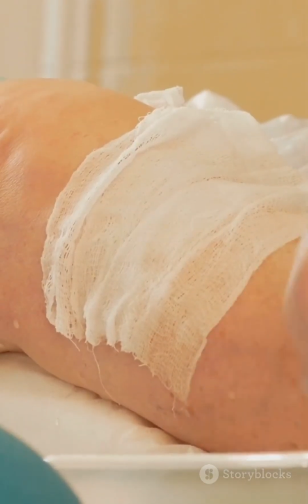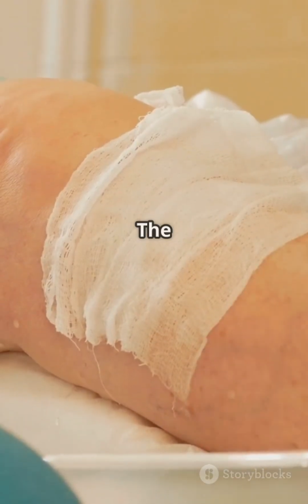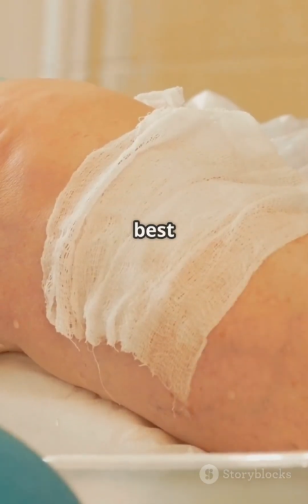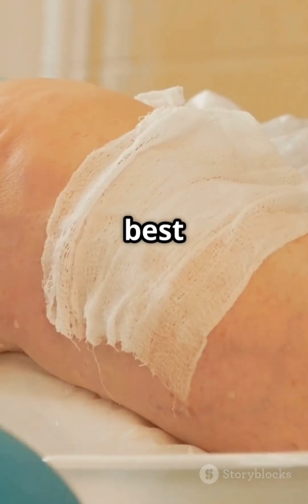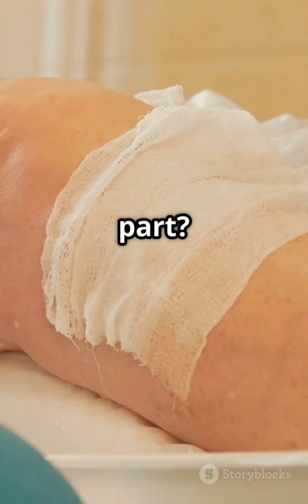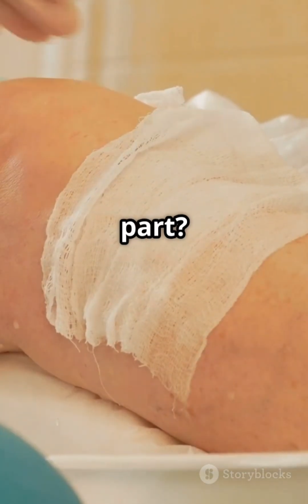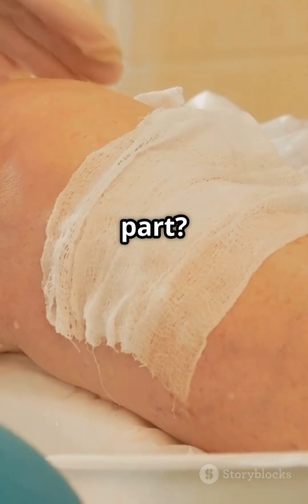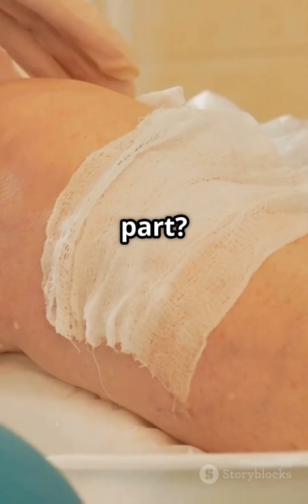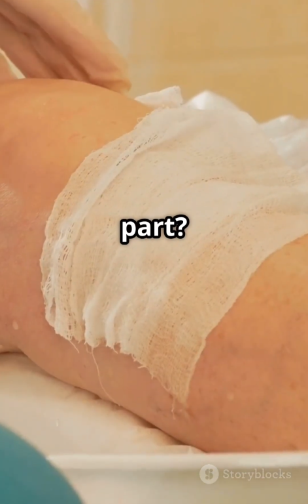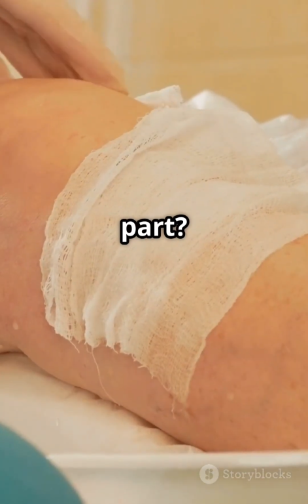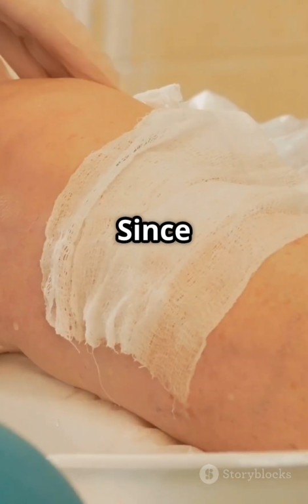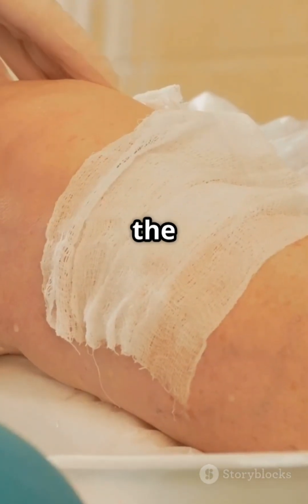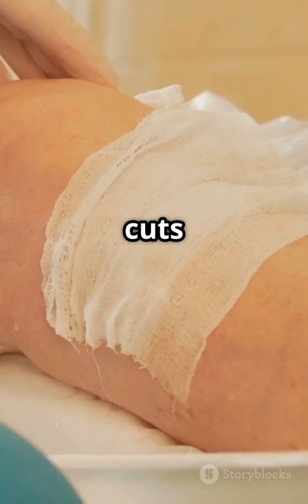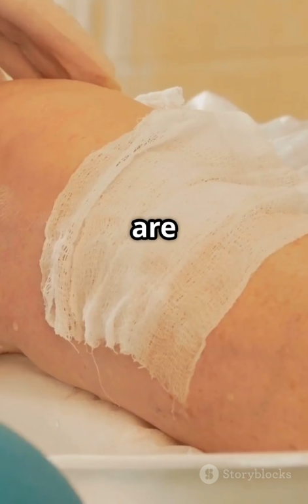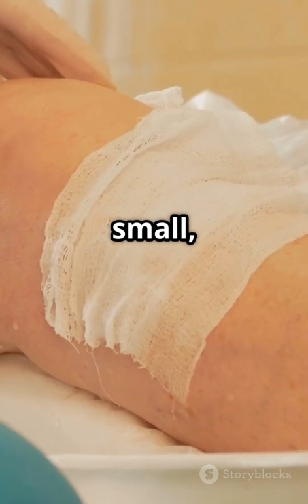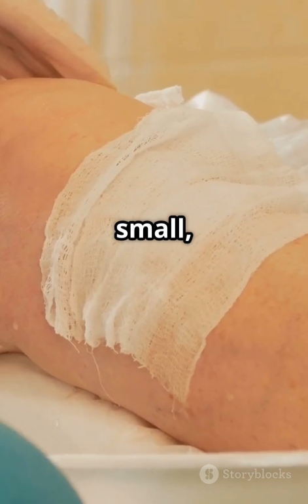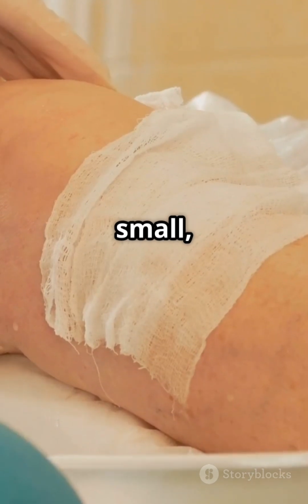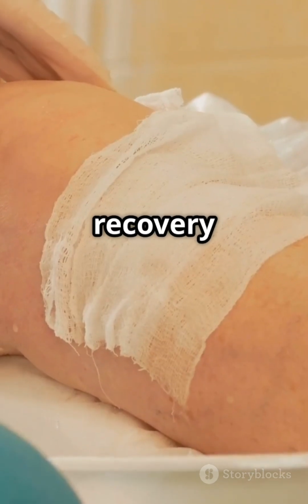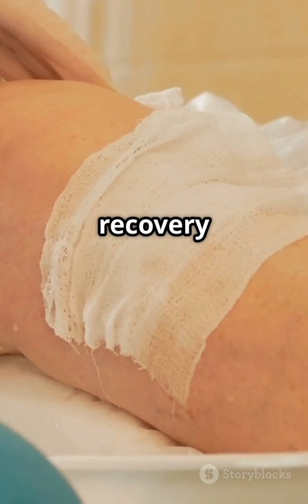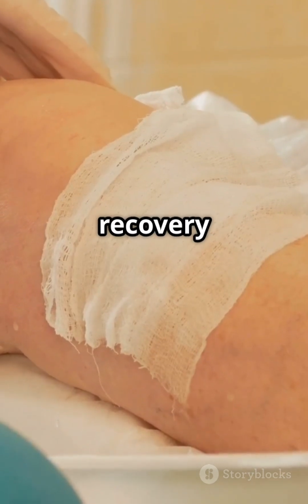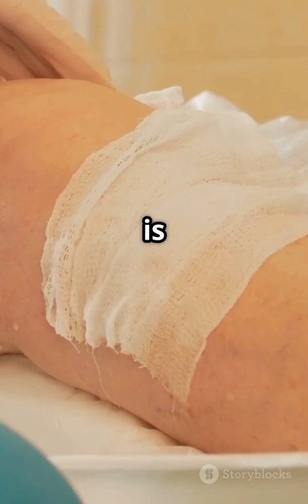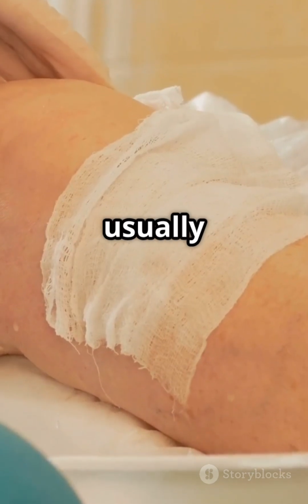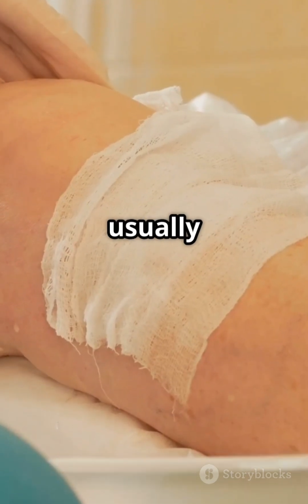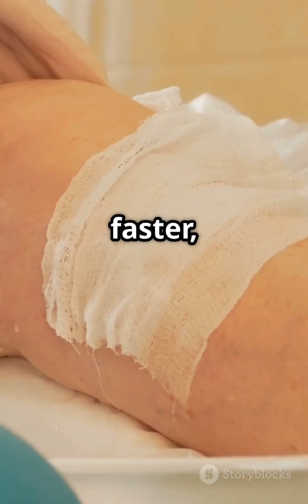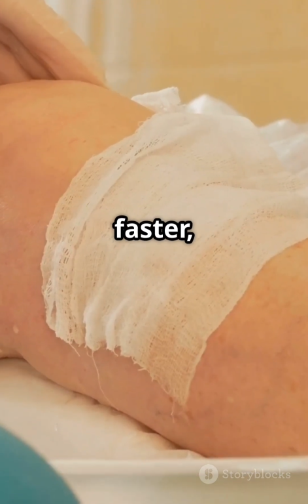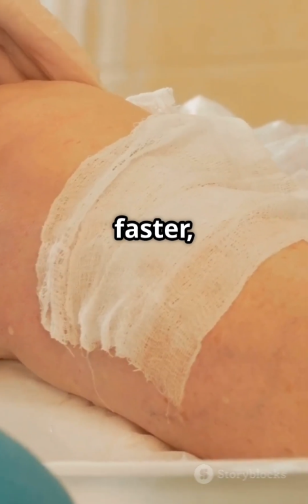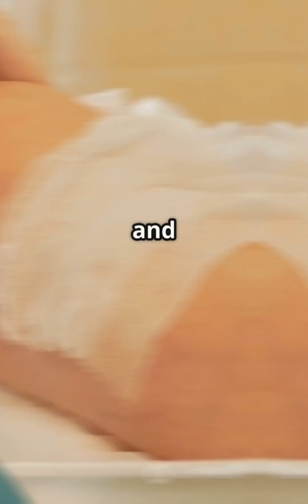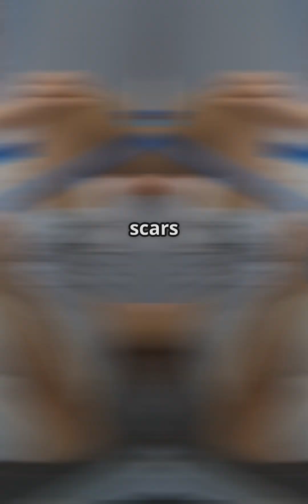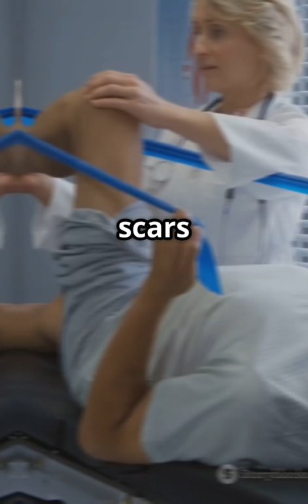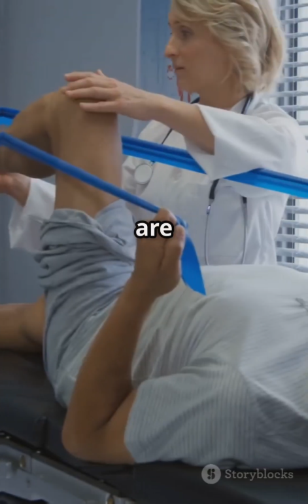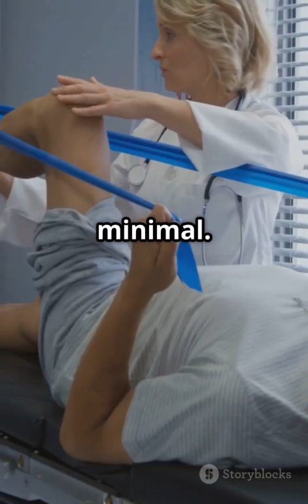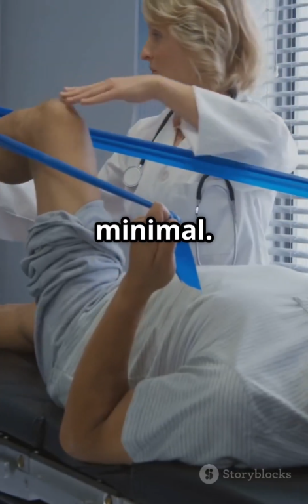The best part? Since the cuts are small, recovery is usually faster, and scars are minimal.